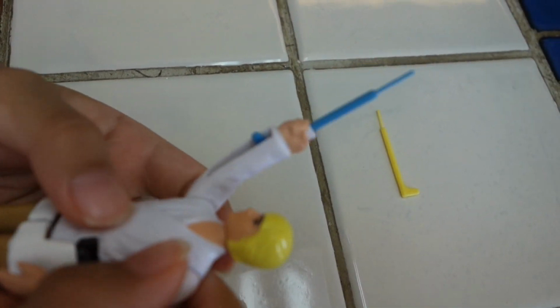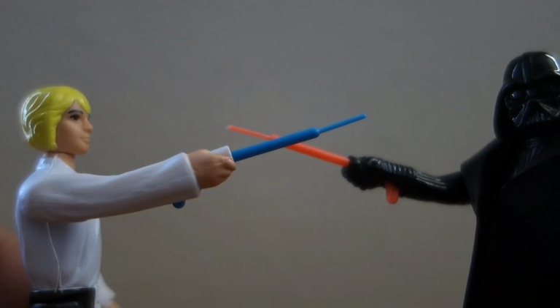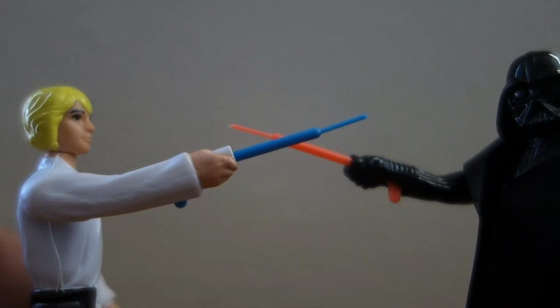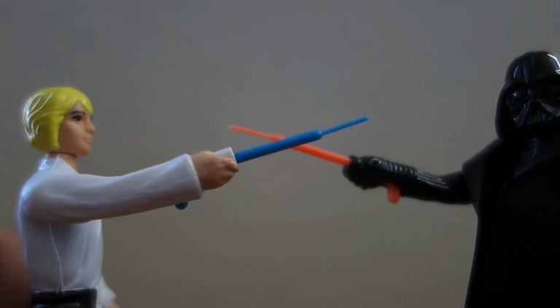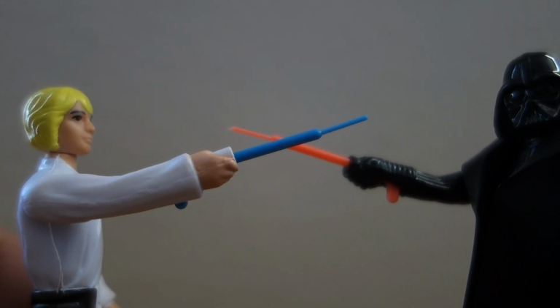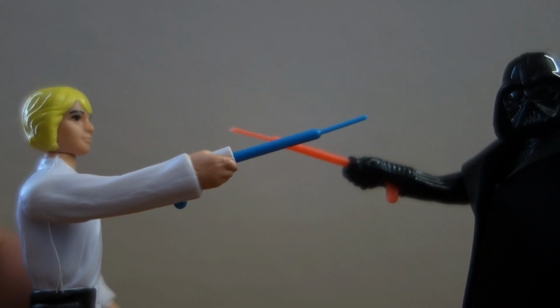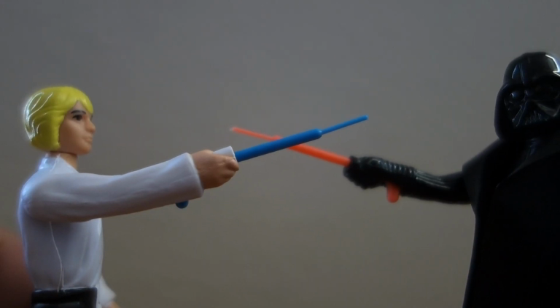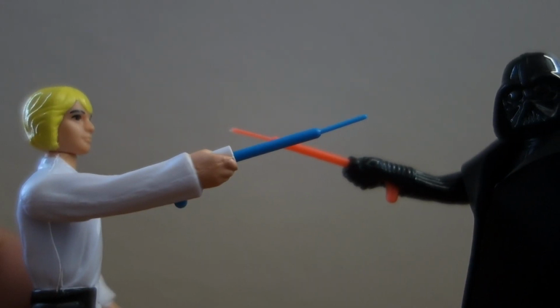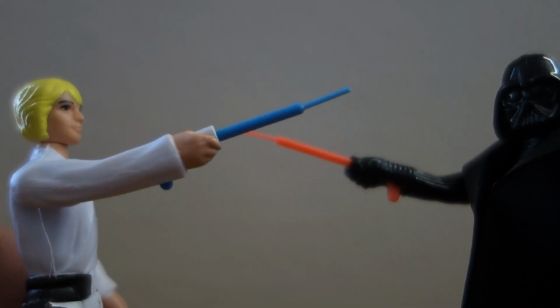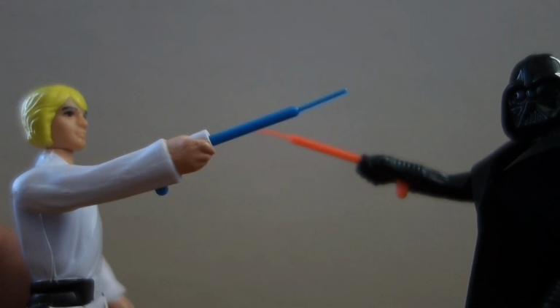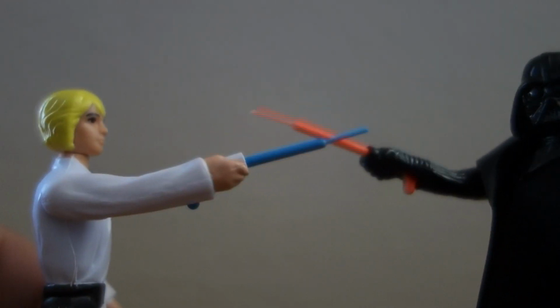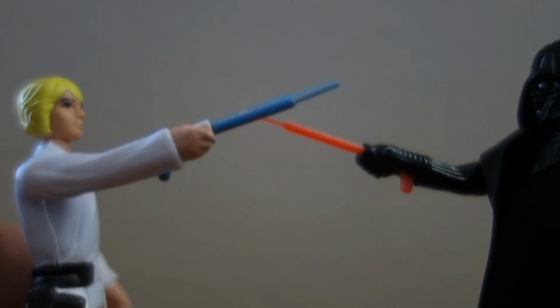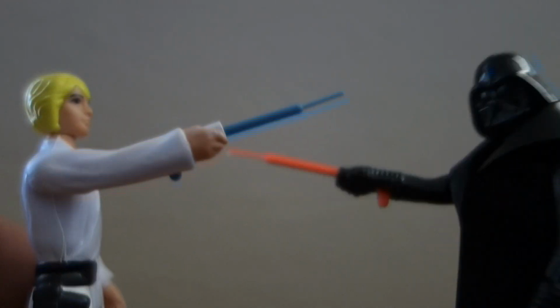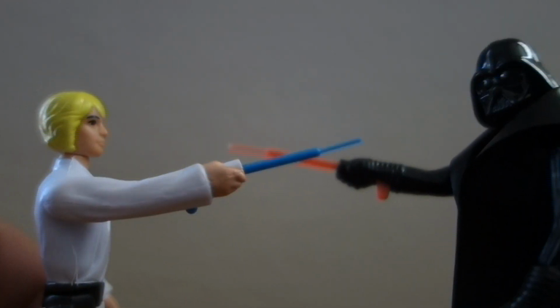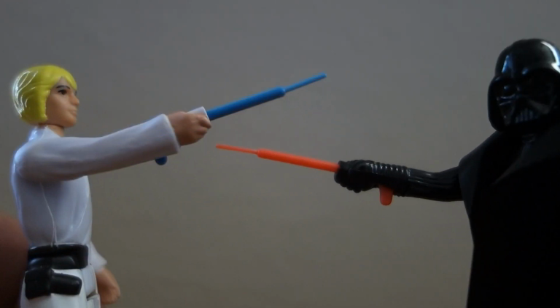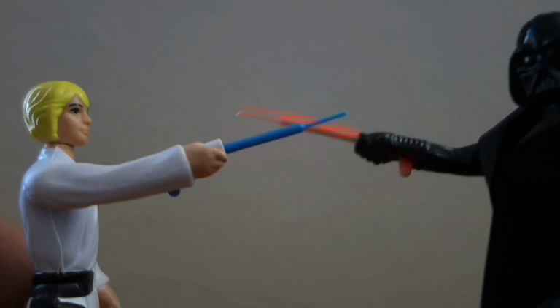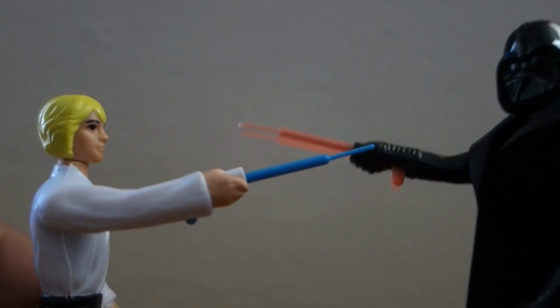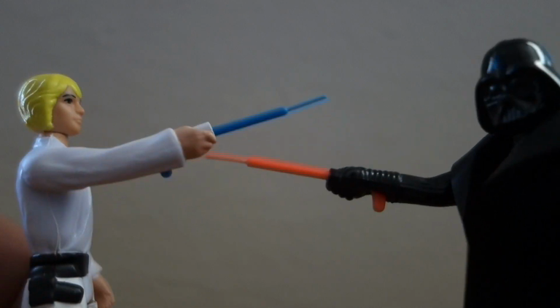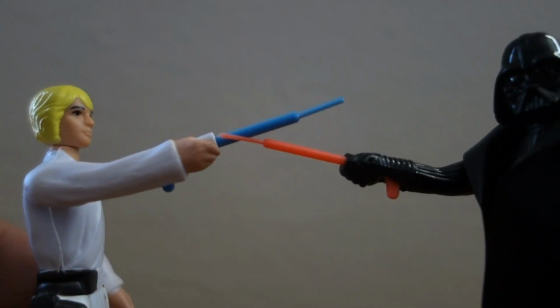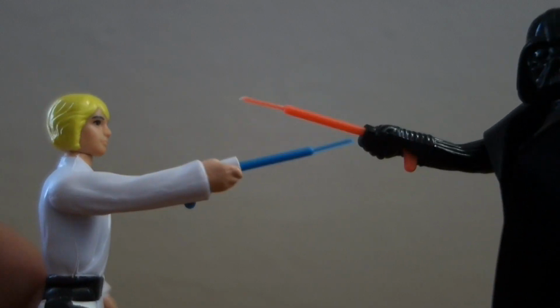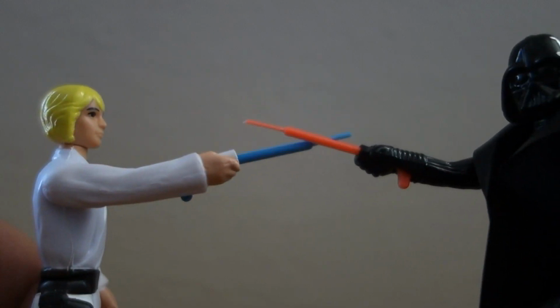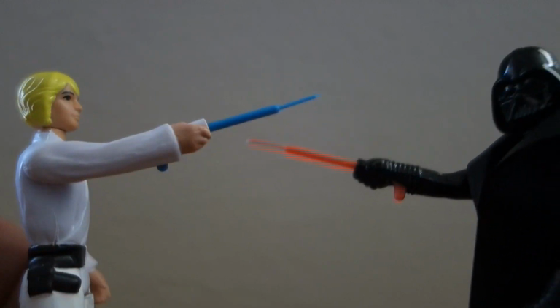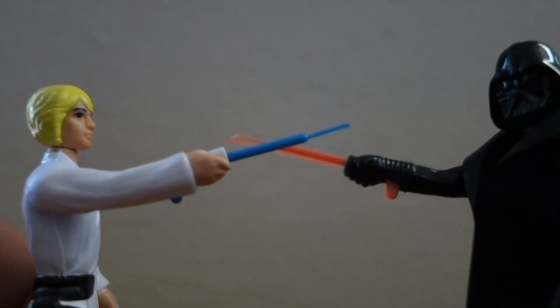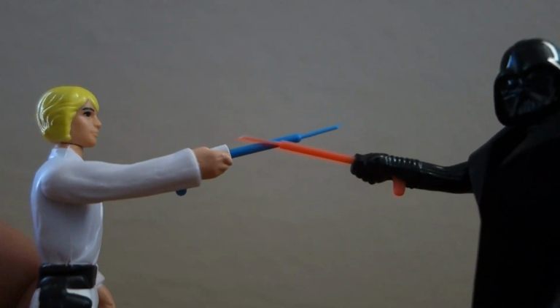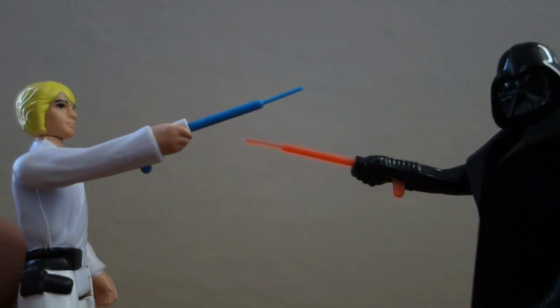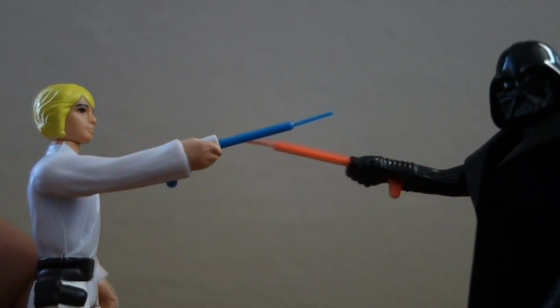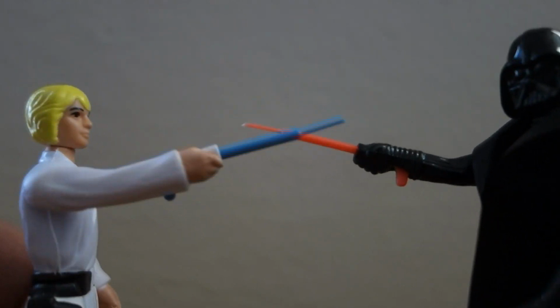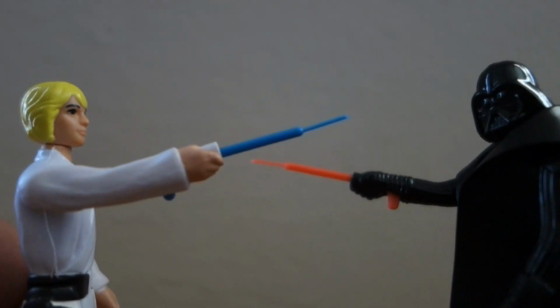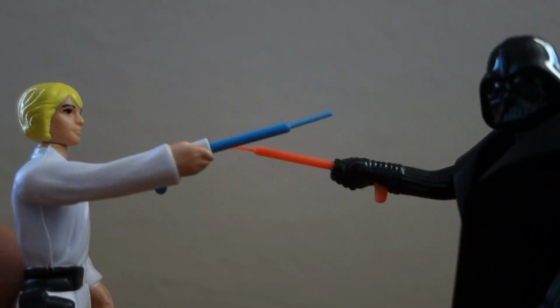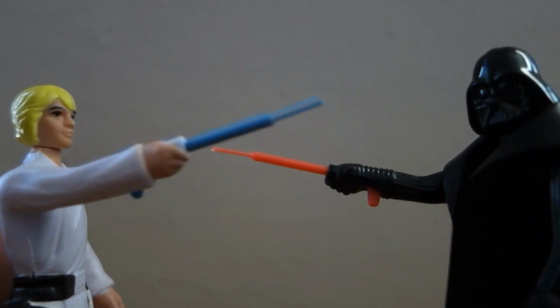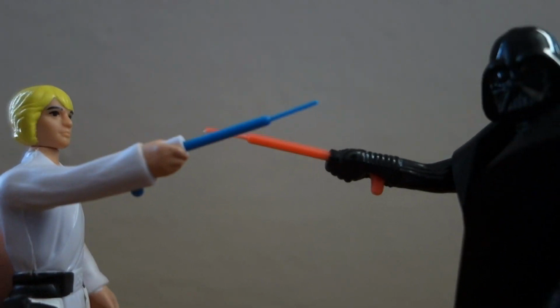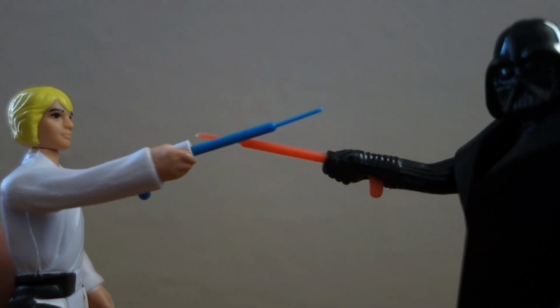After 40 years, you have a screen-accurate Luke Skywalker to play with.